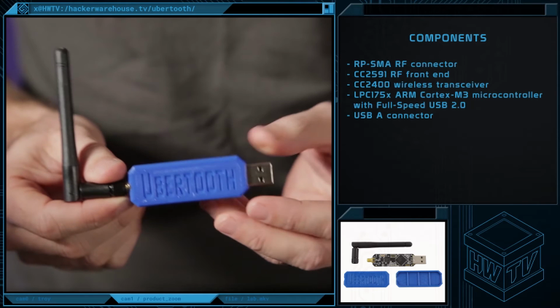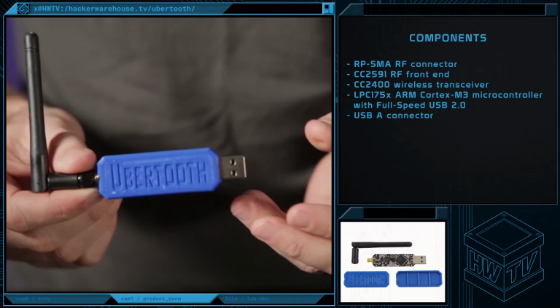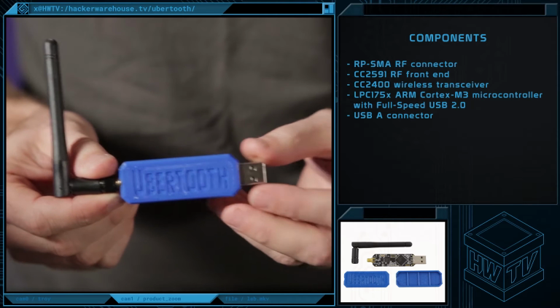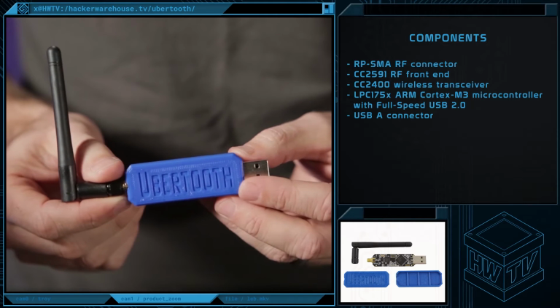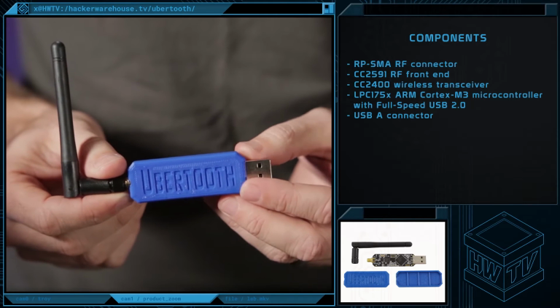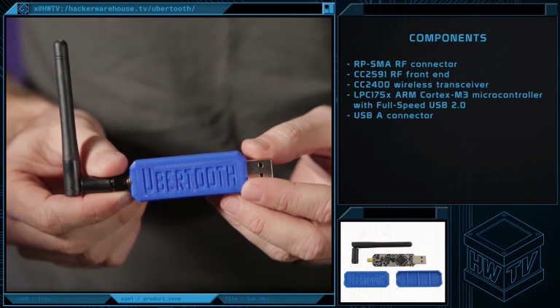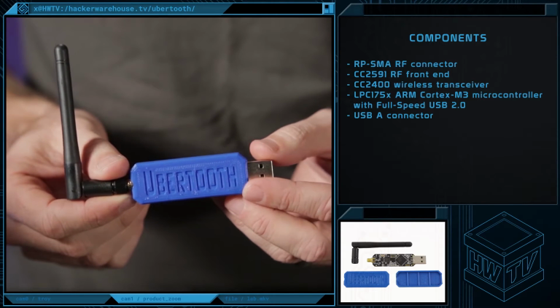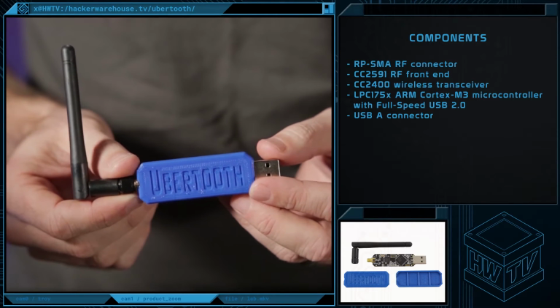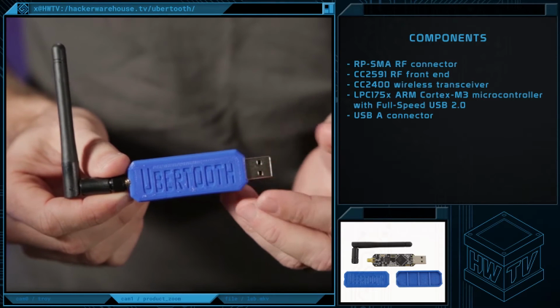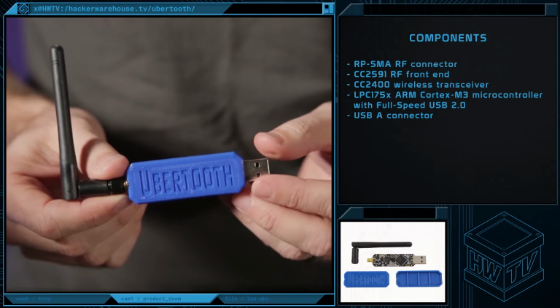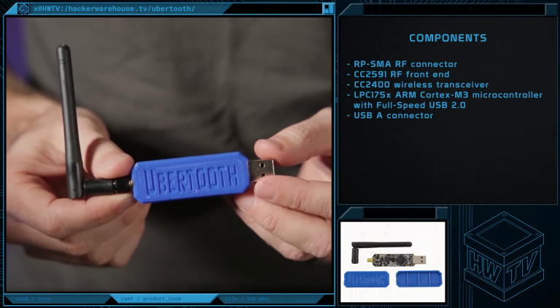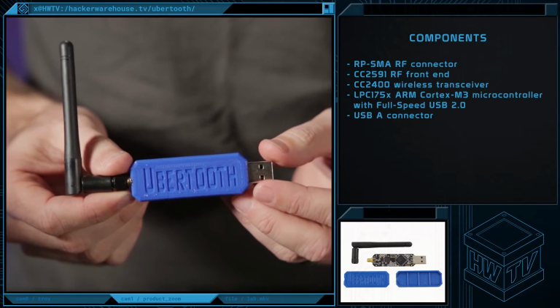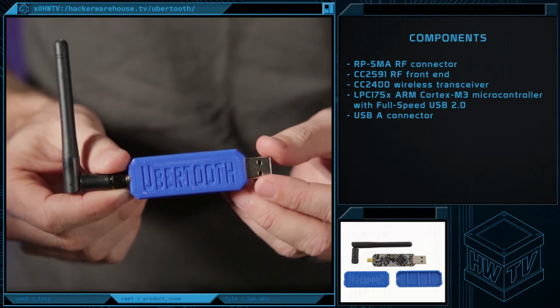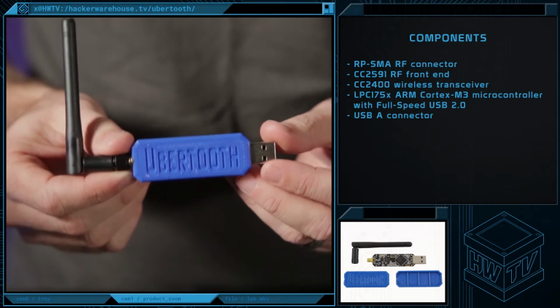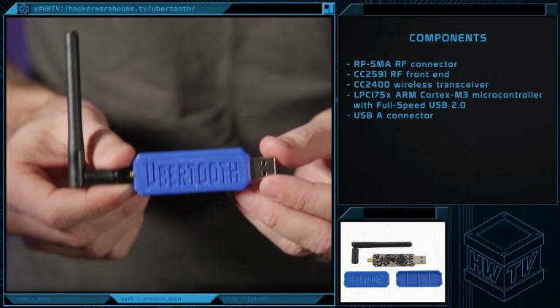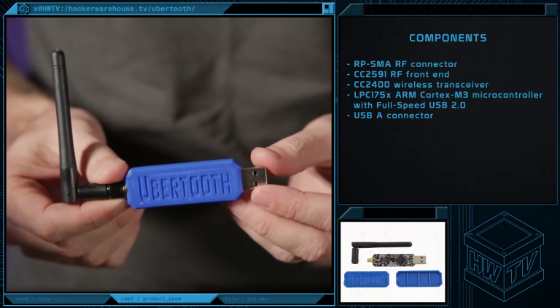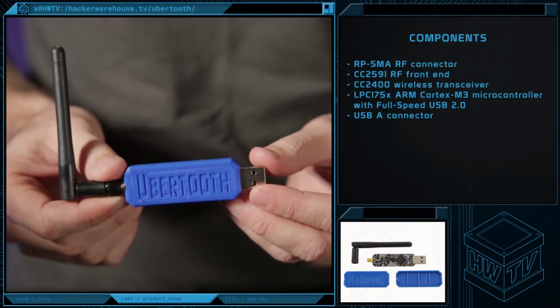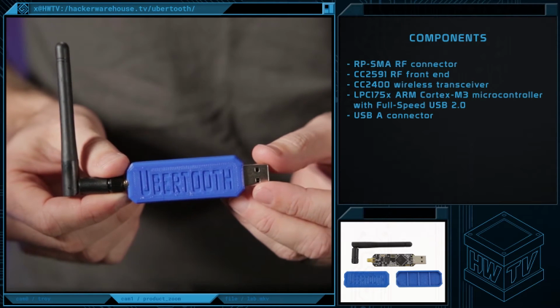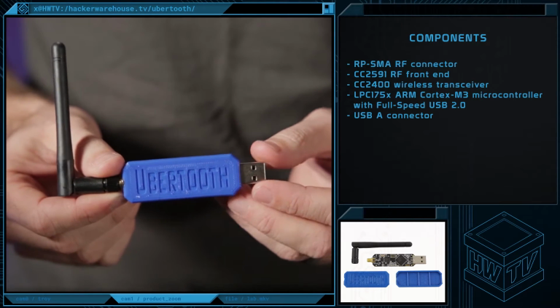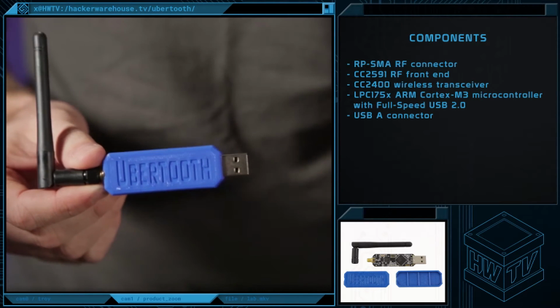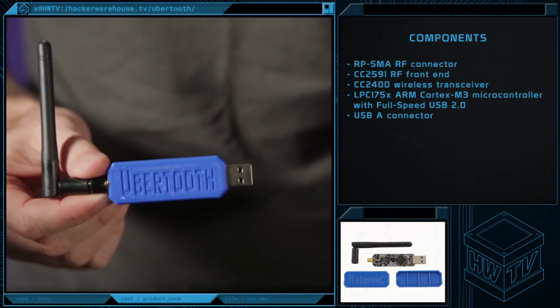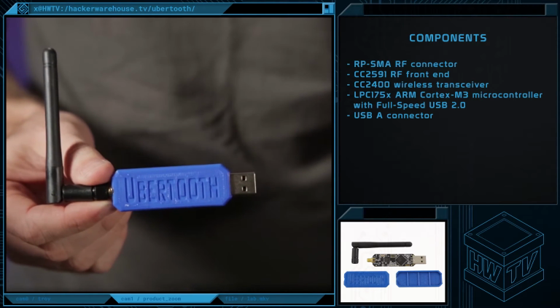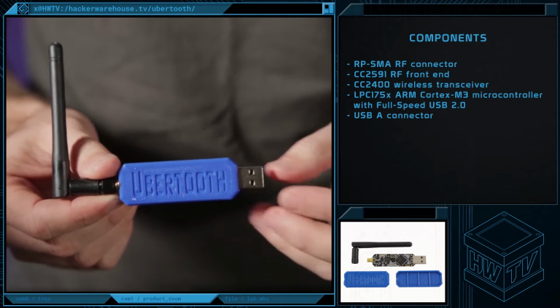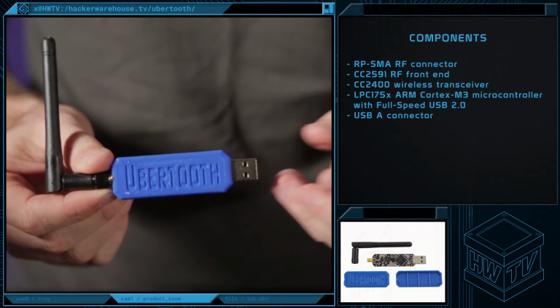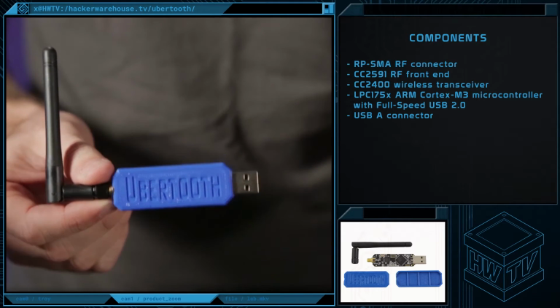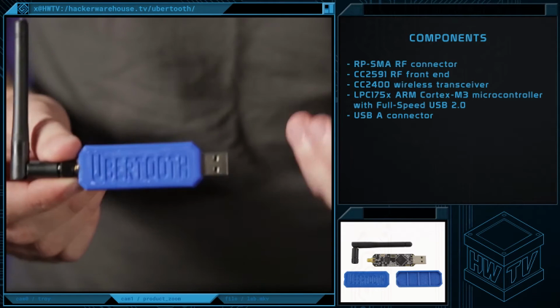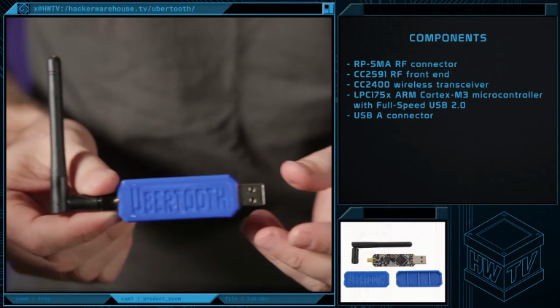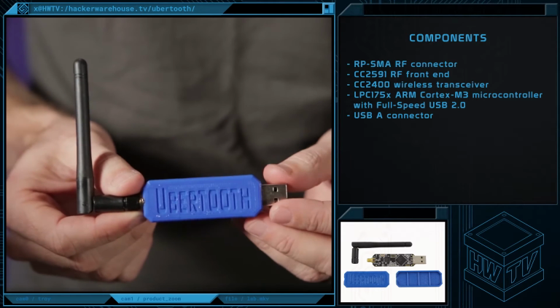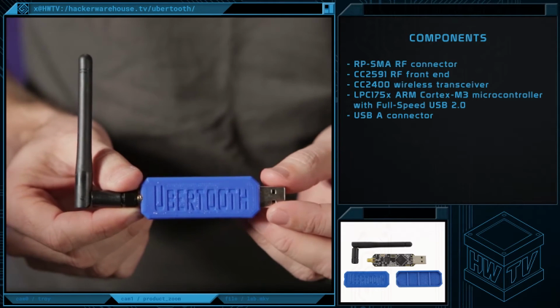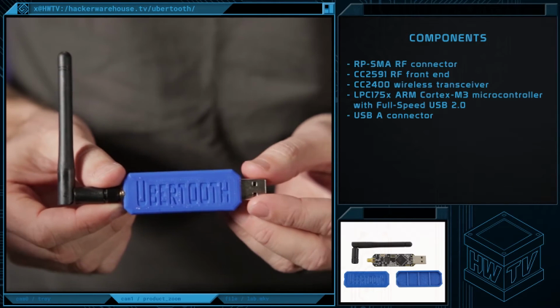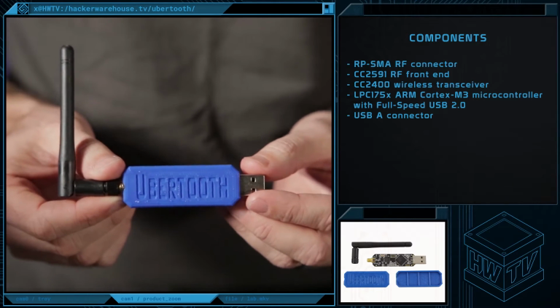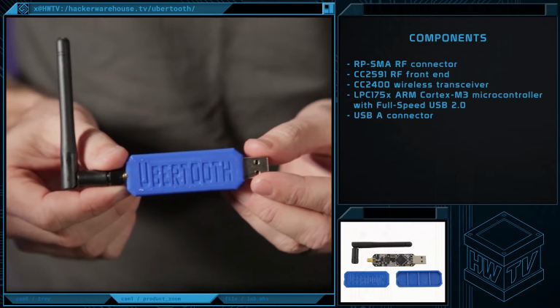The Ubertooth One follows the standard USB dongle form factor, weighs in at just a few ounces, and measures 3.5 by 1 by 0.3 inches.